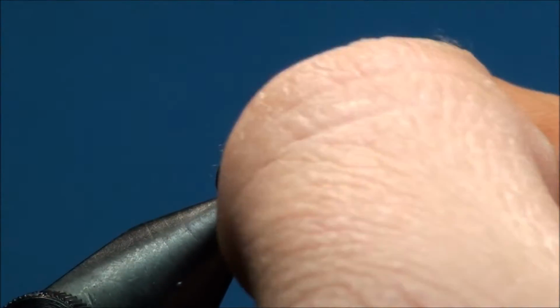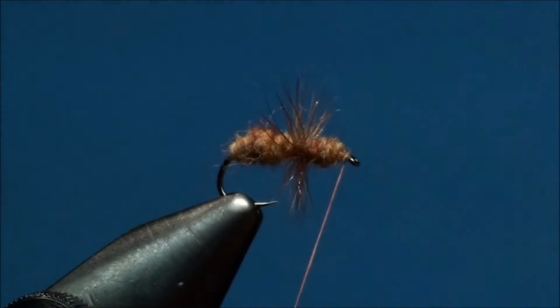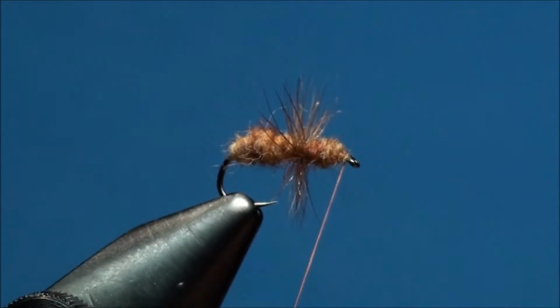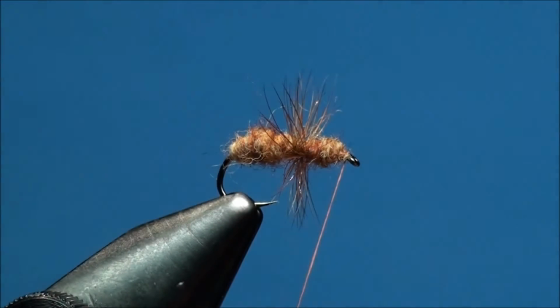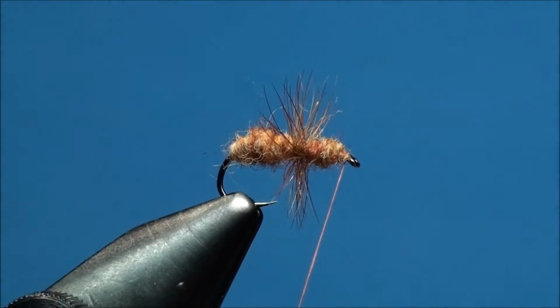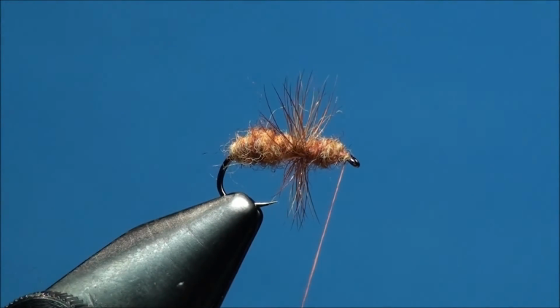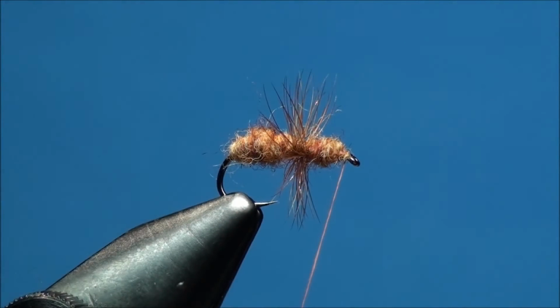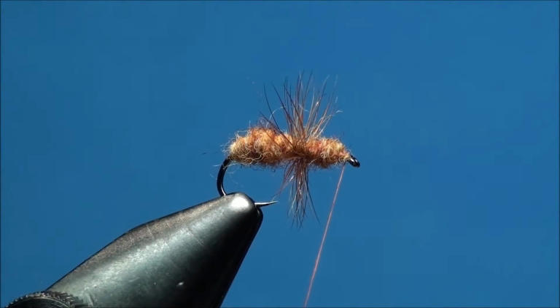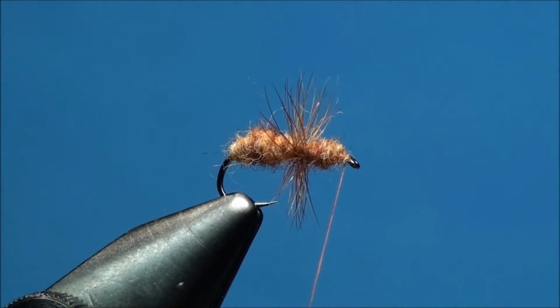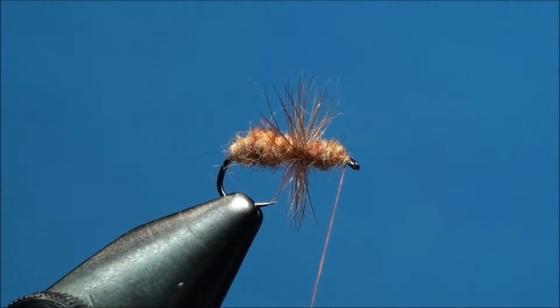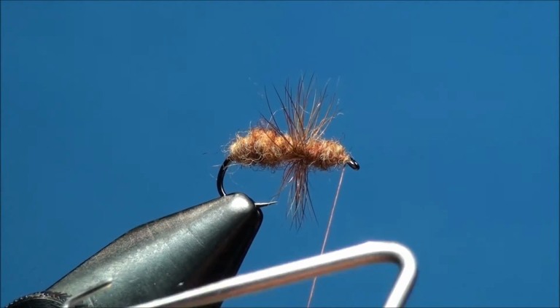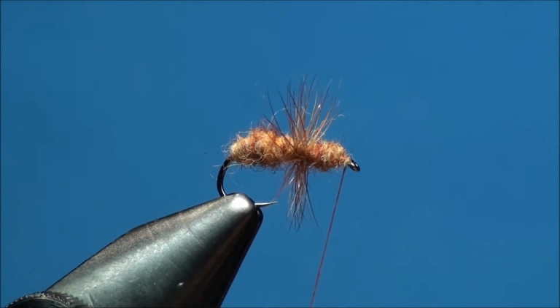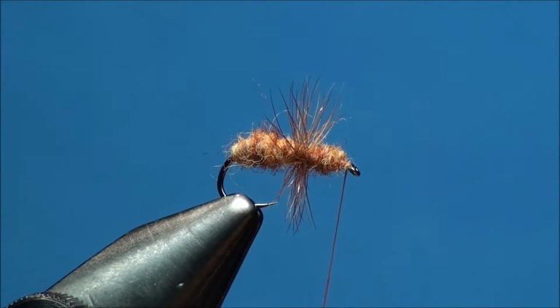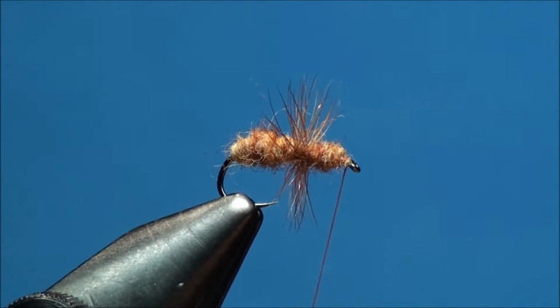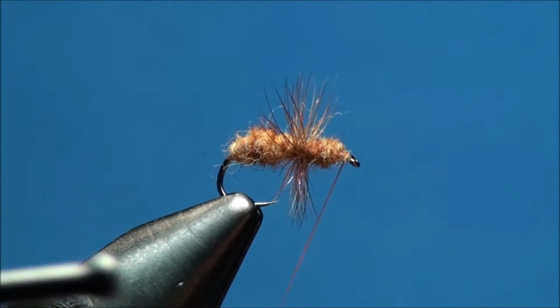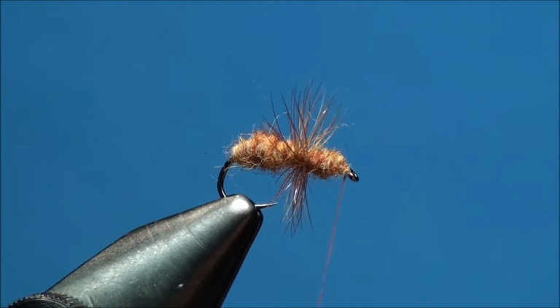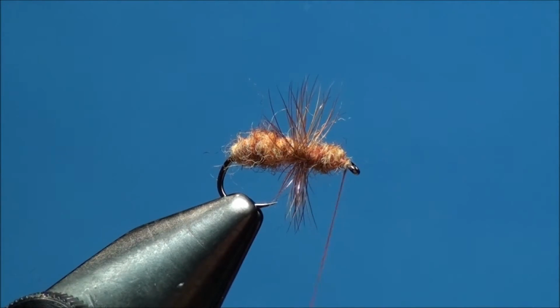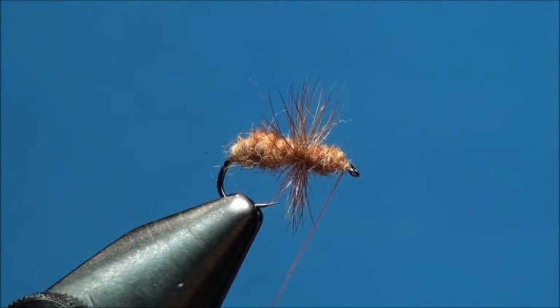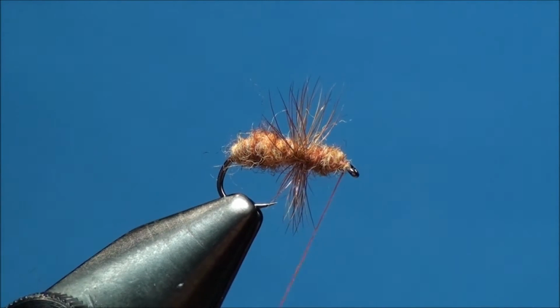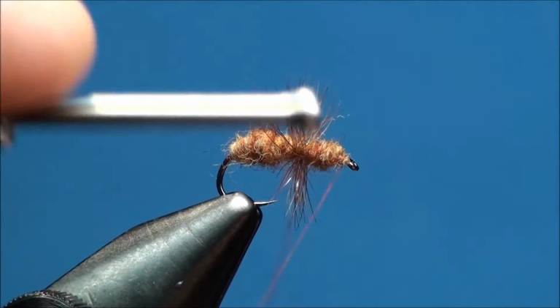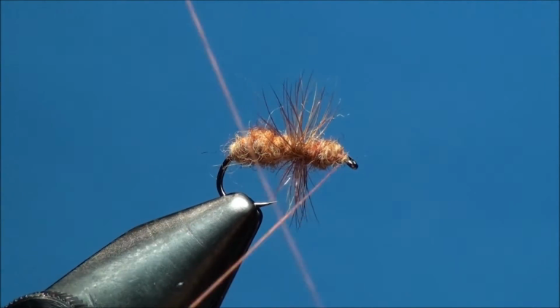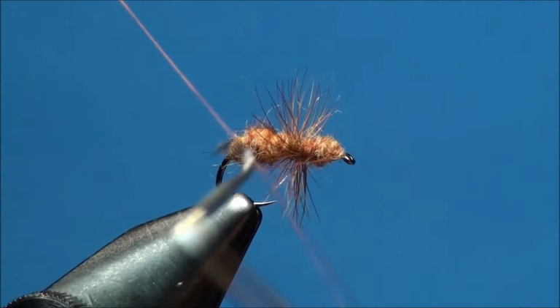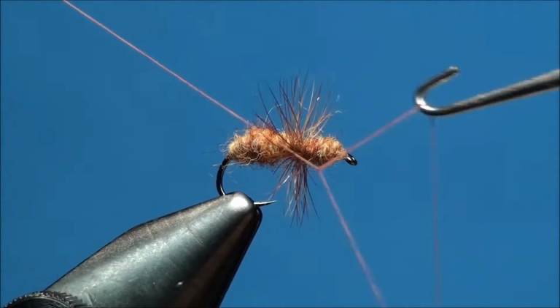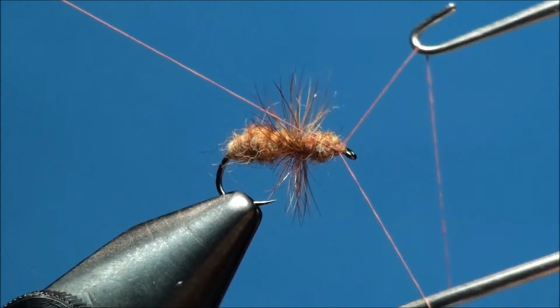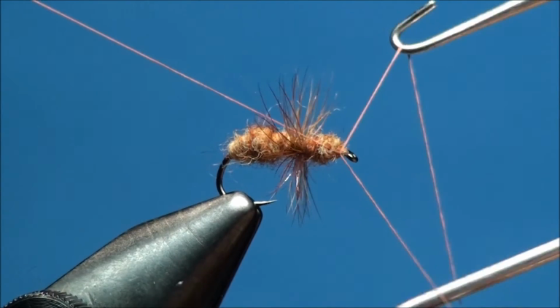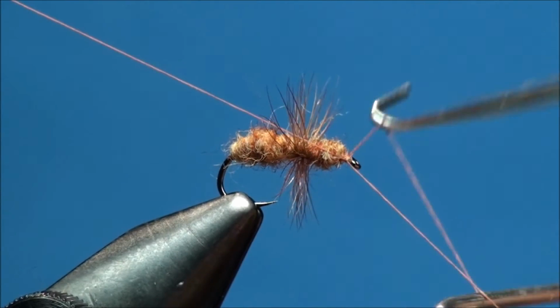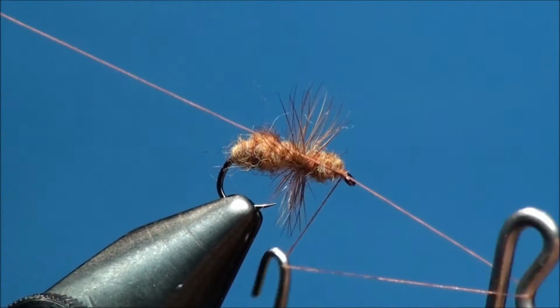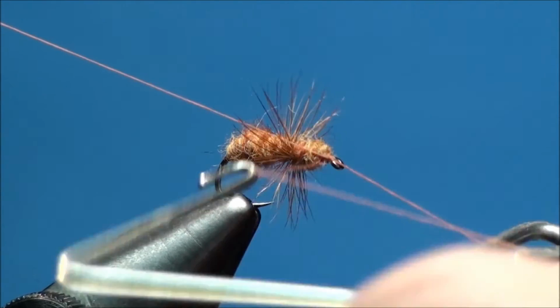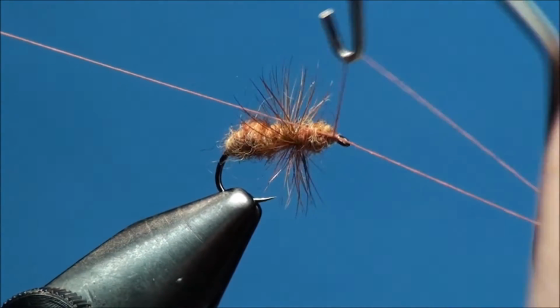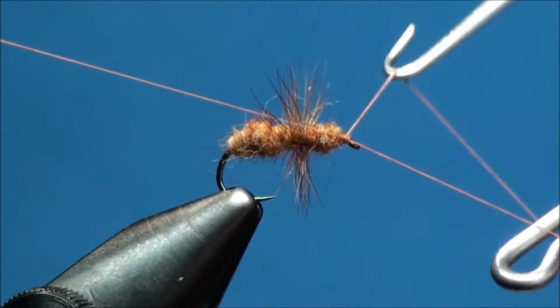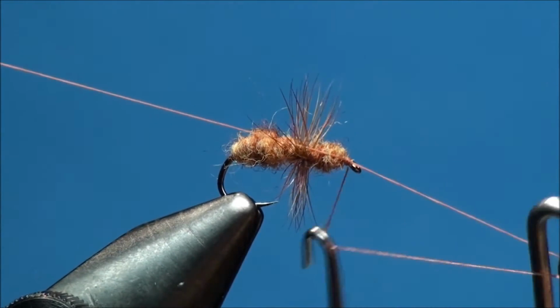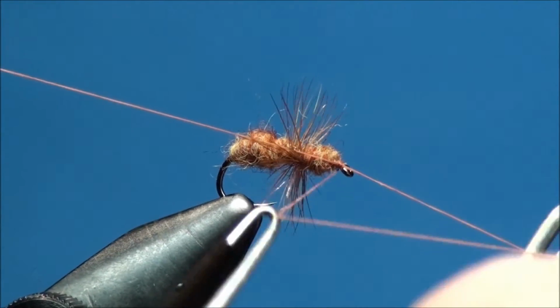Now go ahead and secure your thread just behind the eye using a whip finish tool, and clip the excess thread.